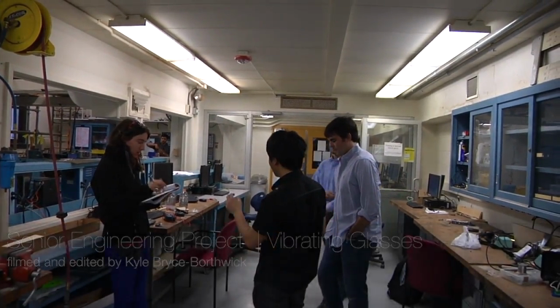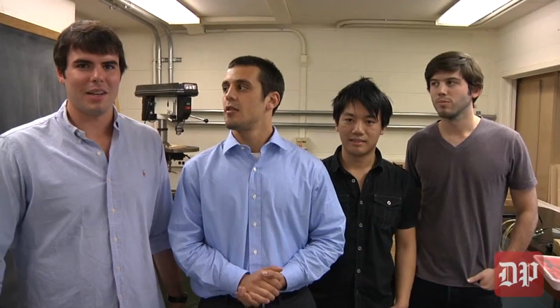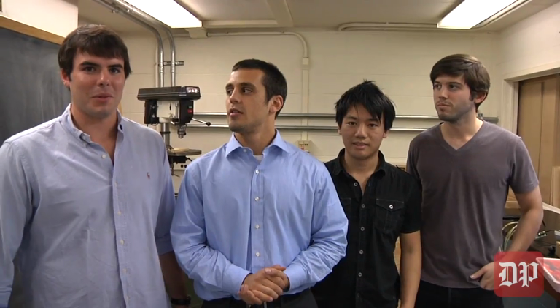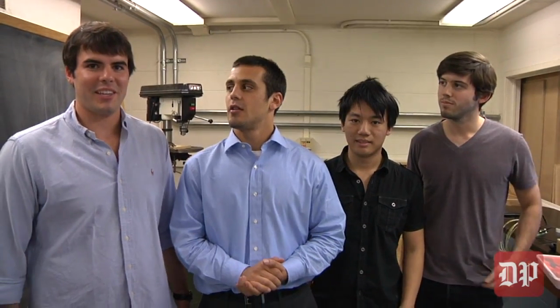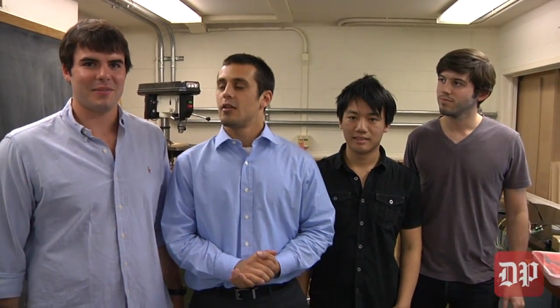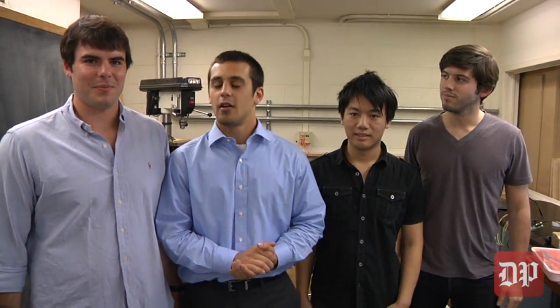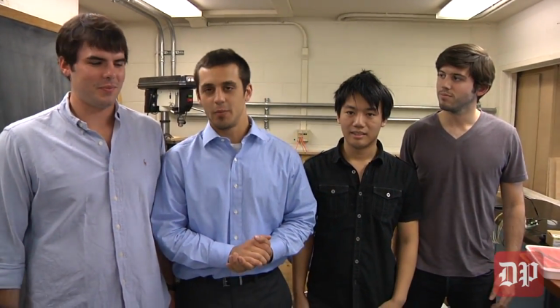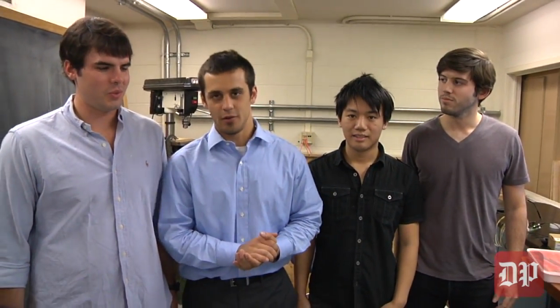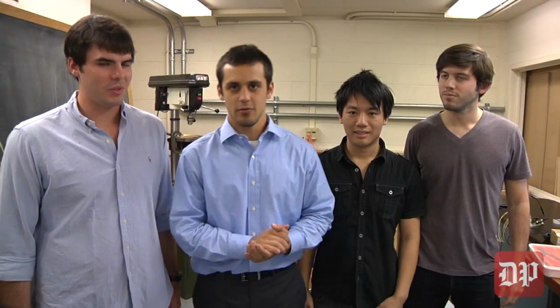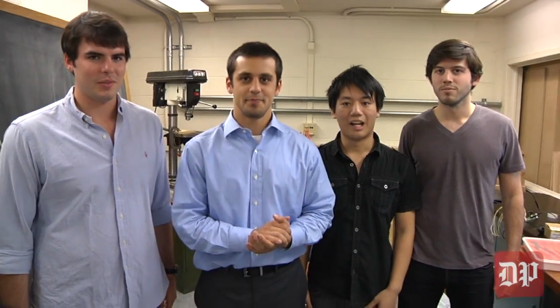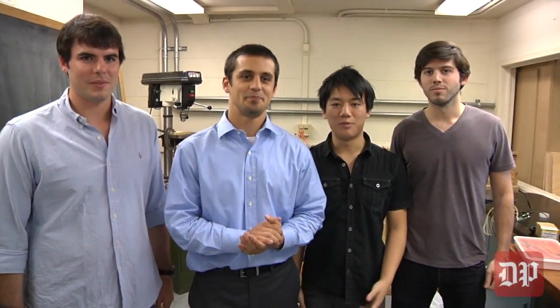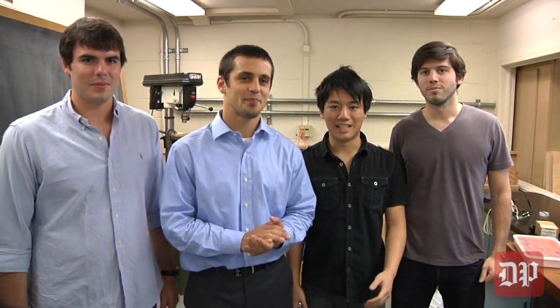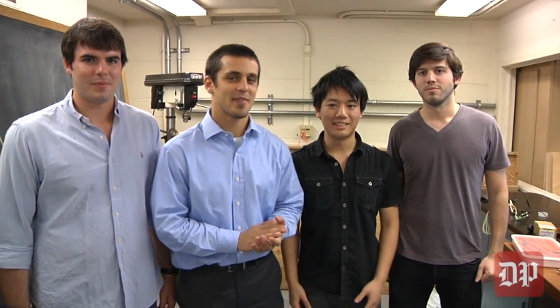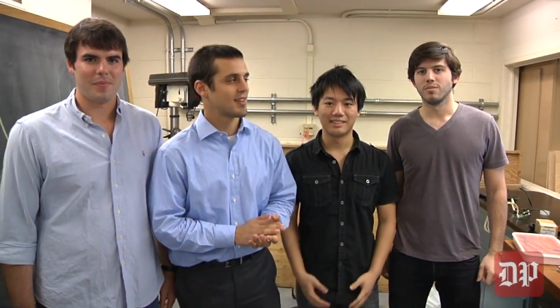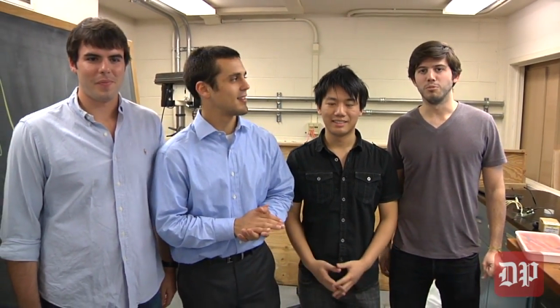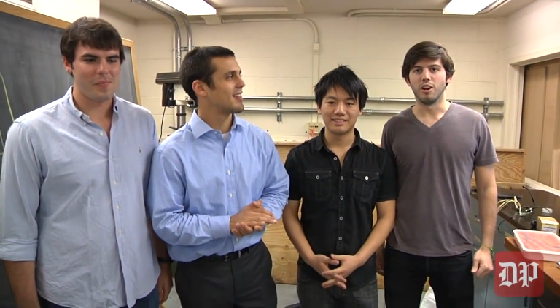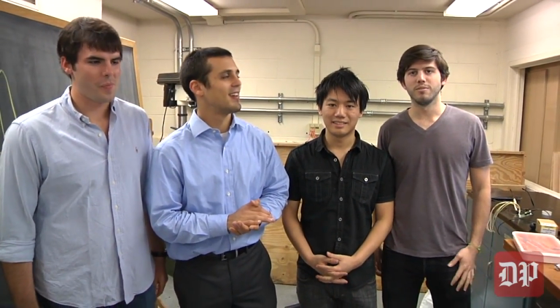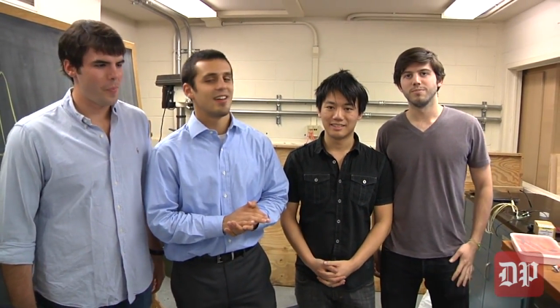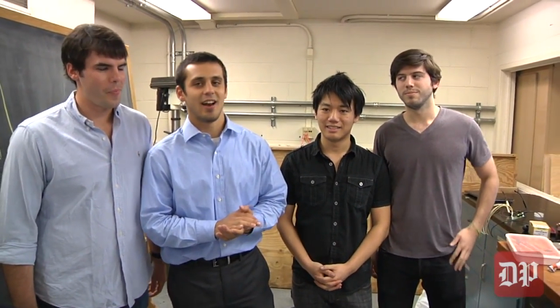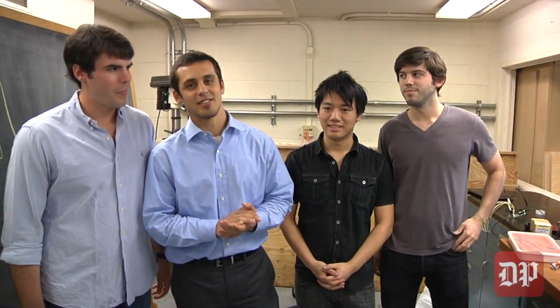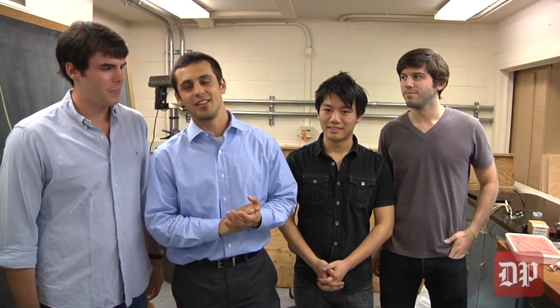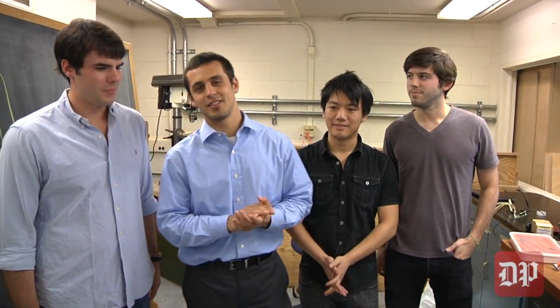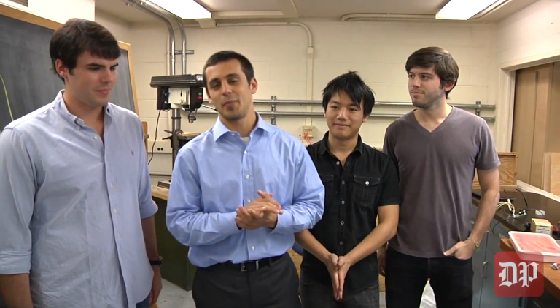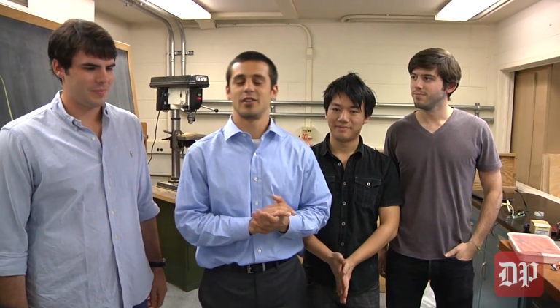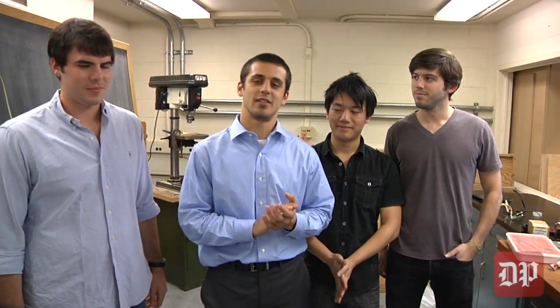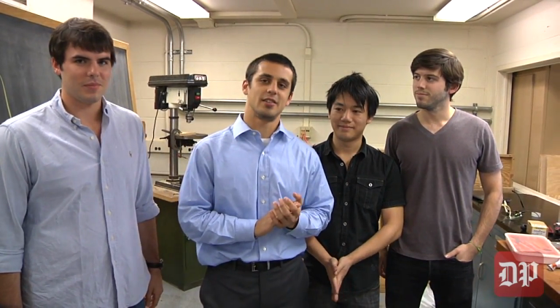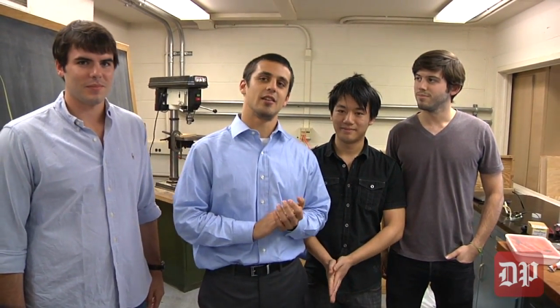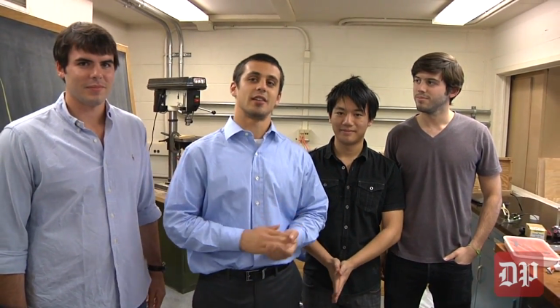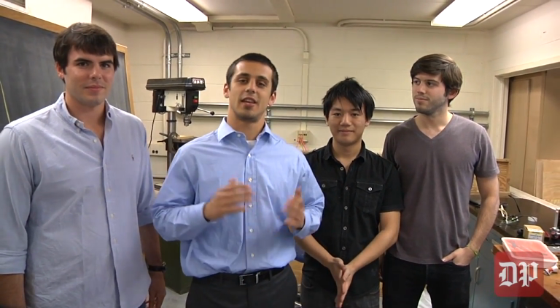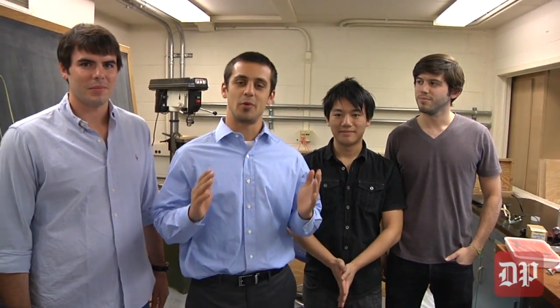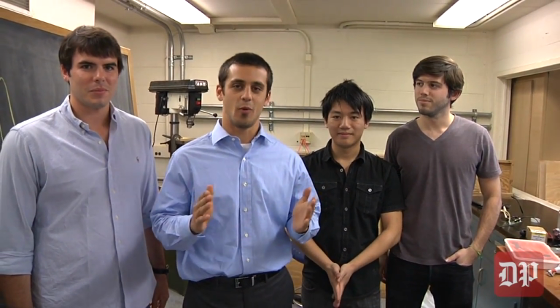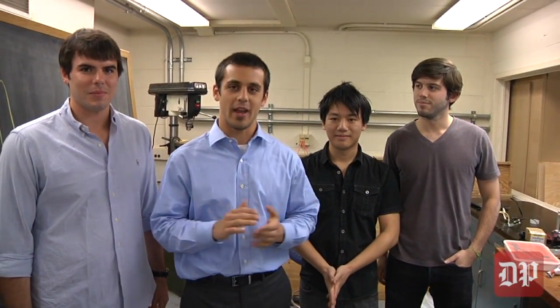I'm Blake. I'm Drew. I'm Jason. I'm John. And our senior design project this year is going to keep you awake.